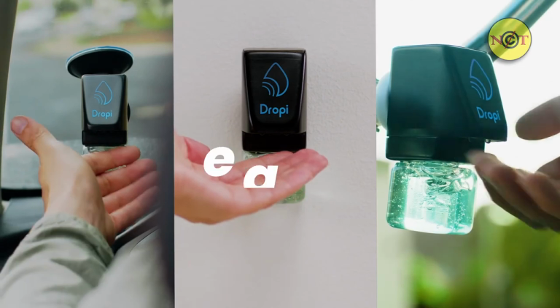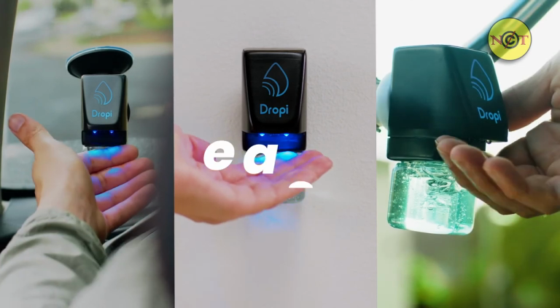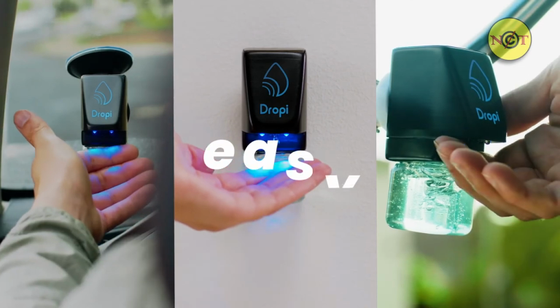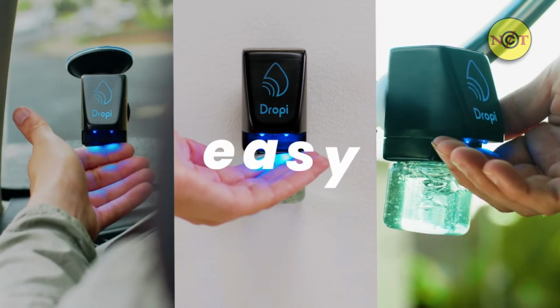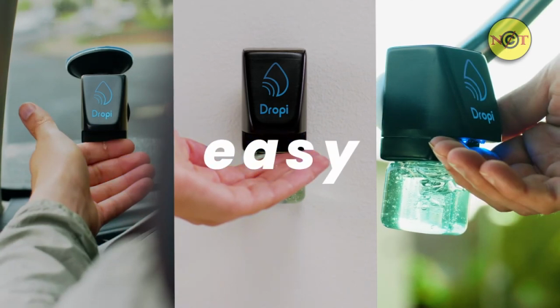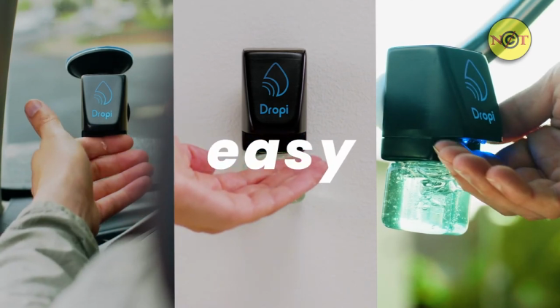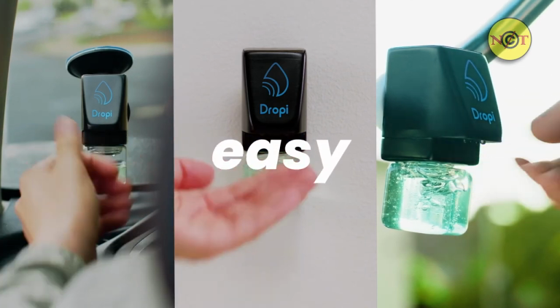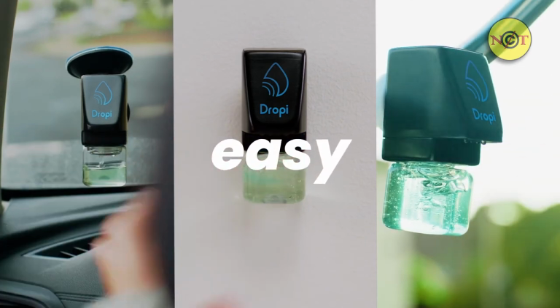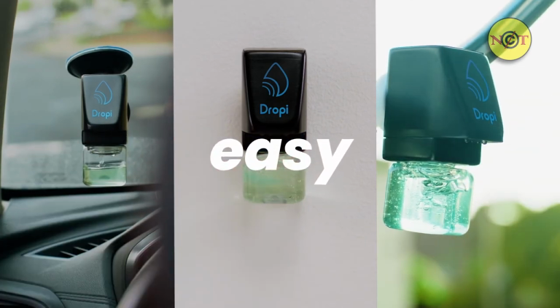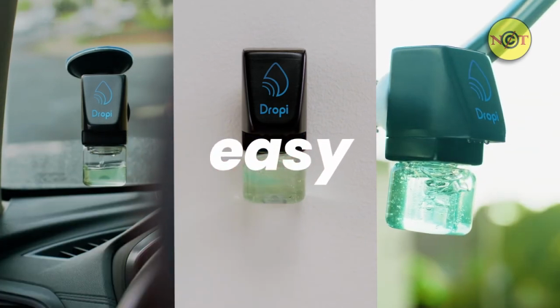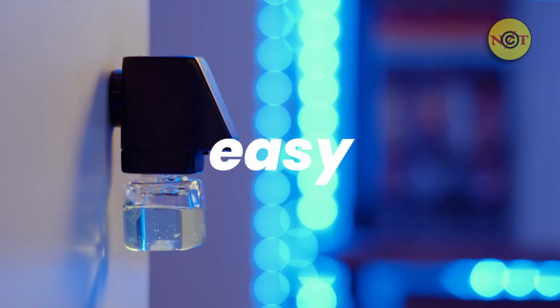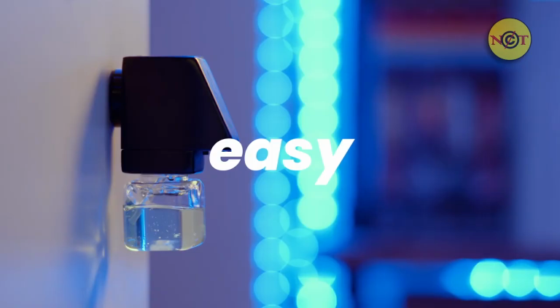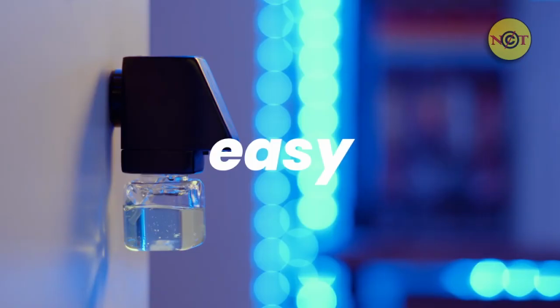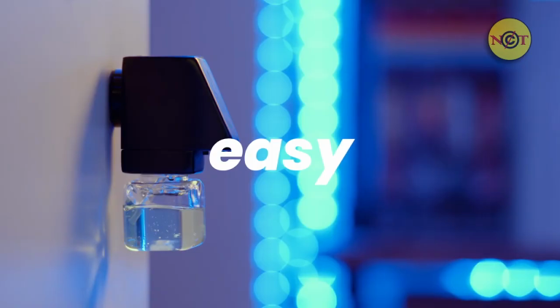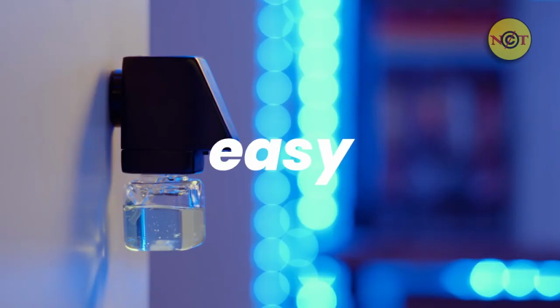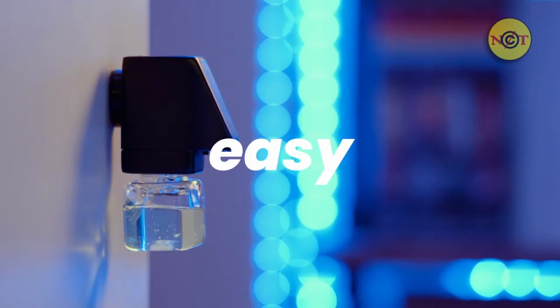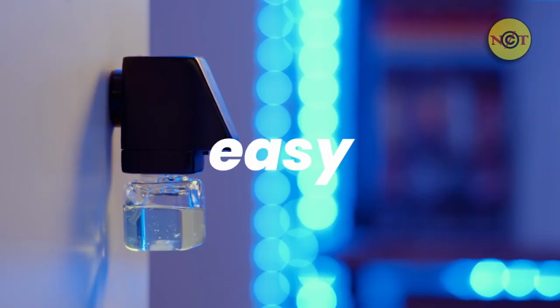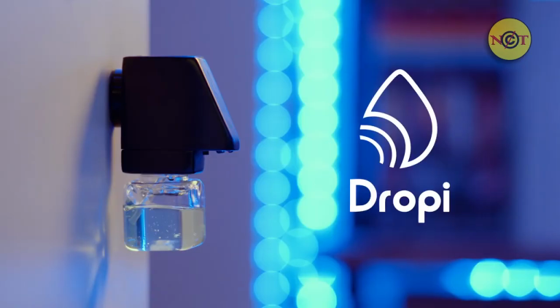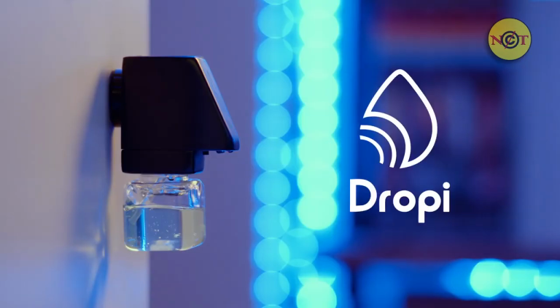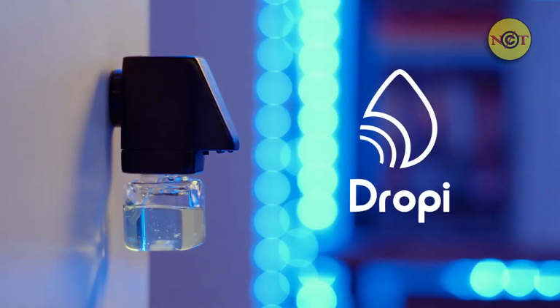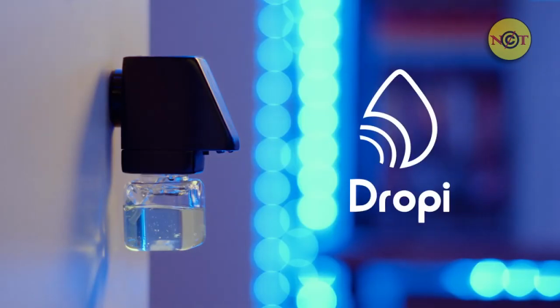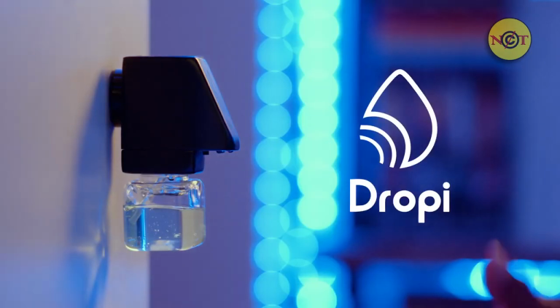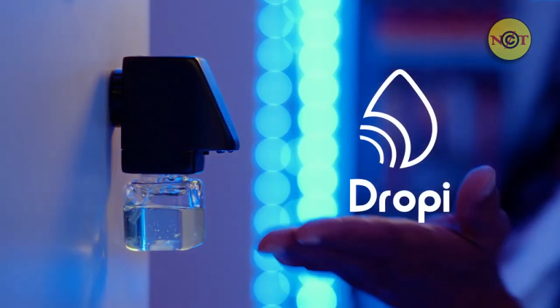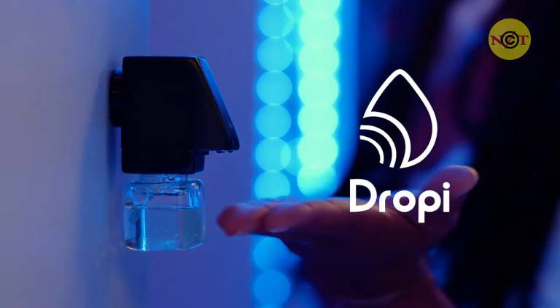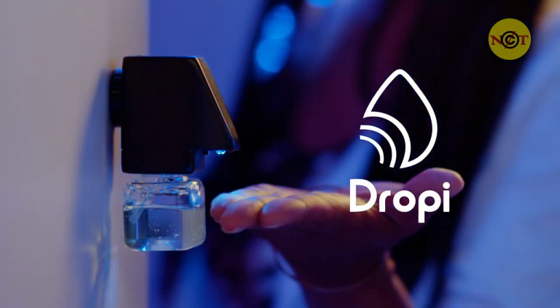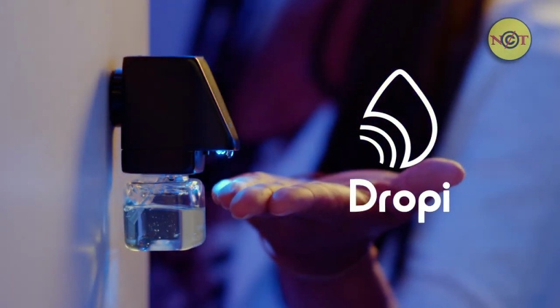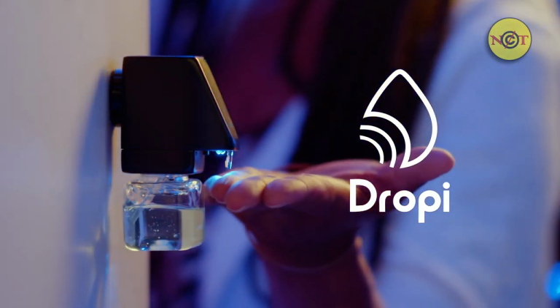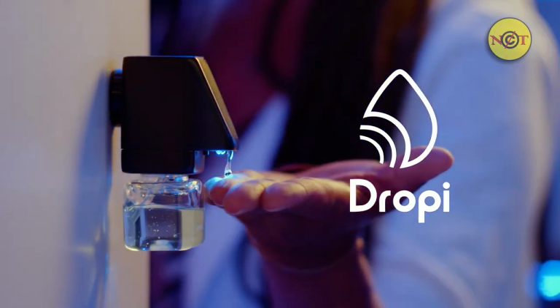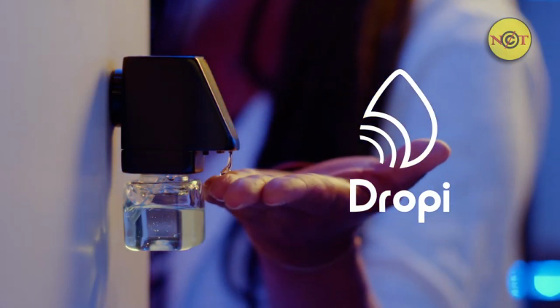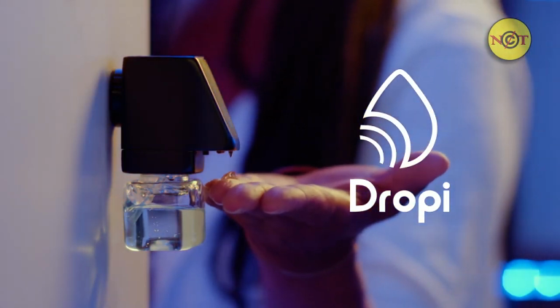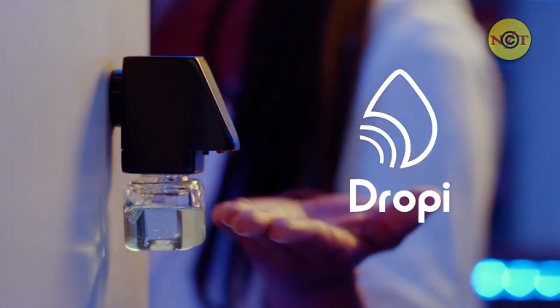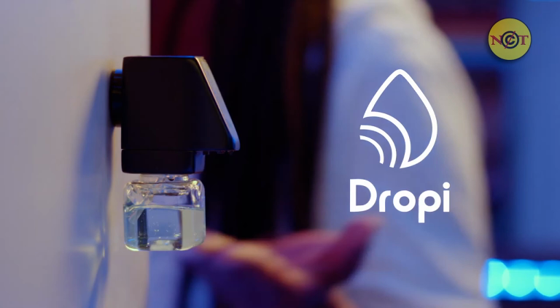We're here to make sanitizing easy, with Droppy, clean your bleeping hands.